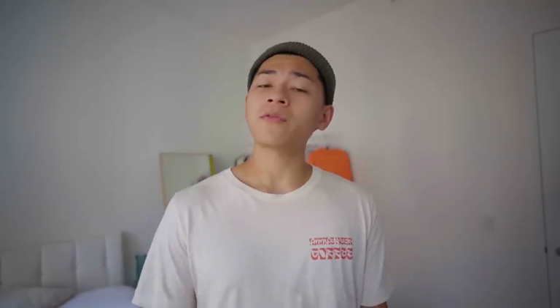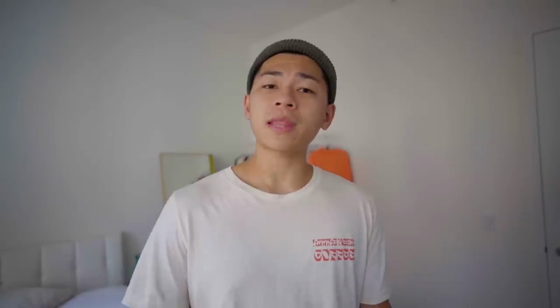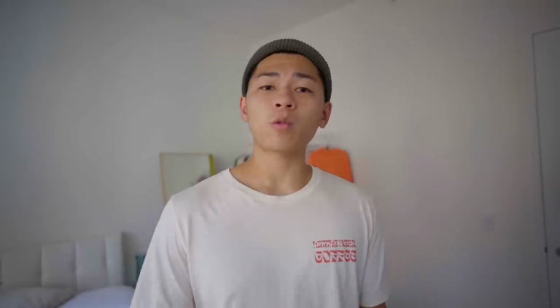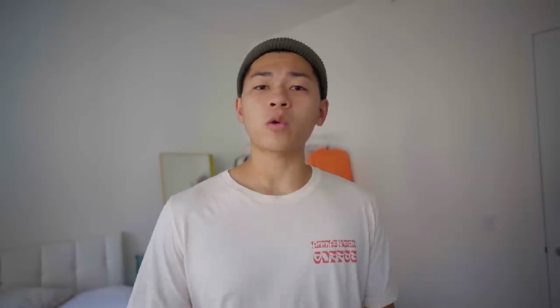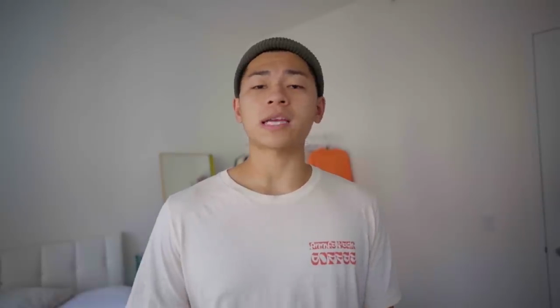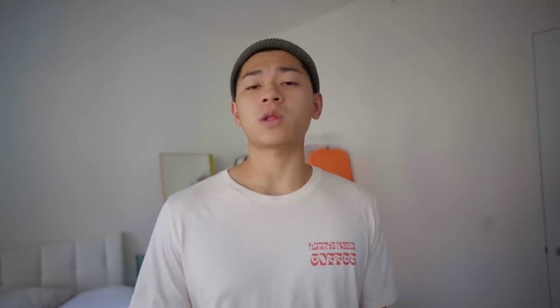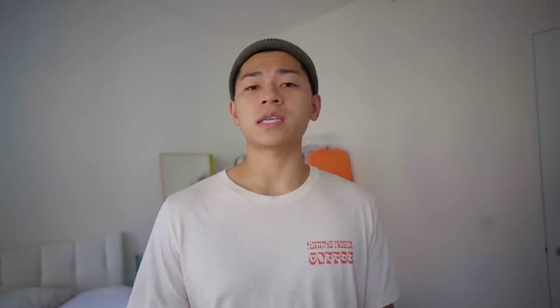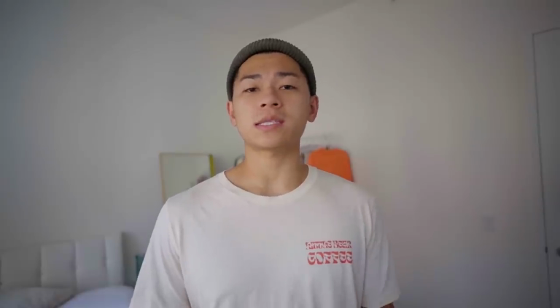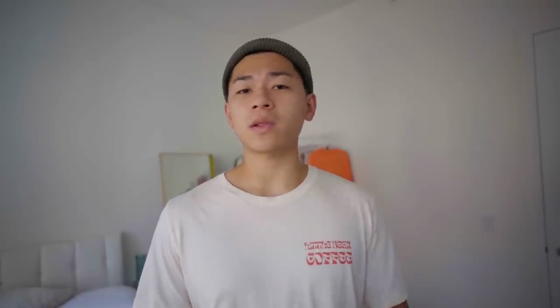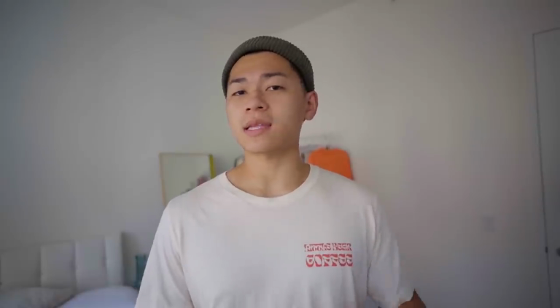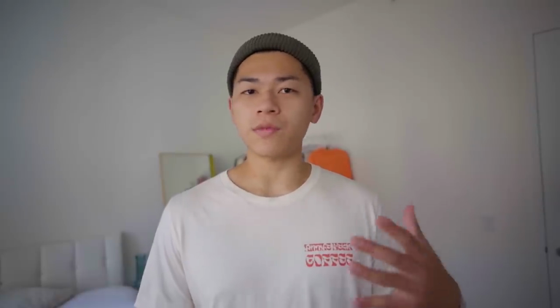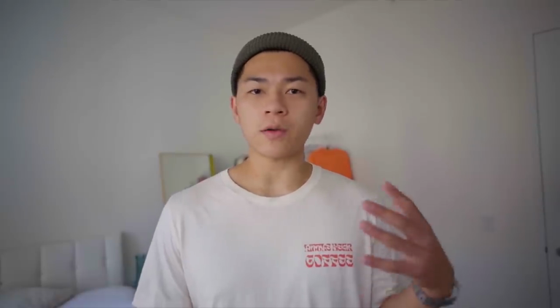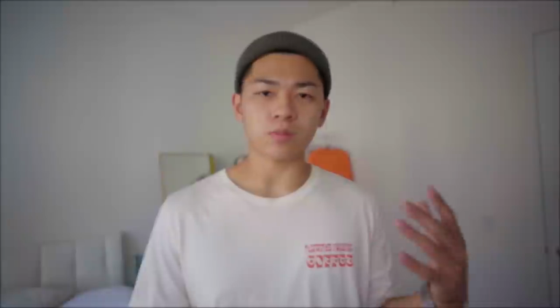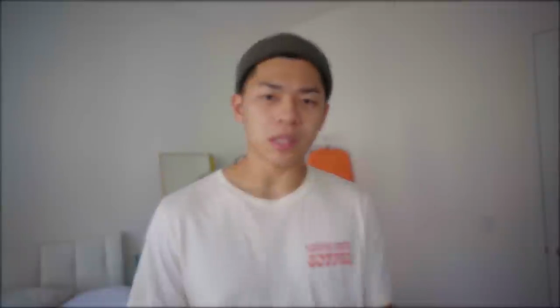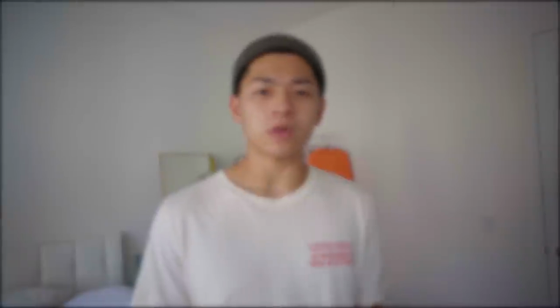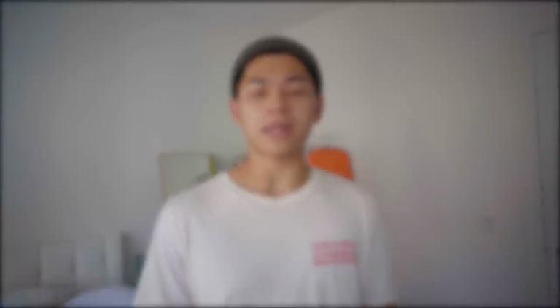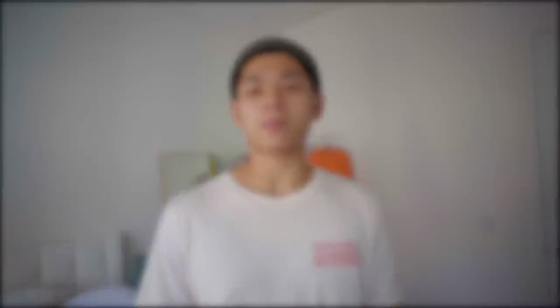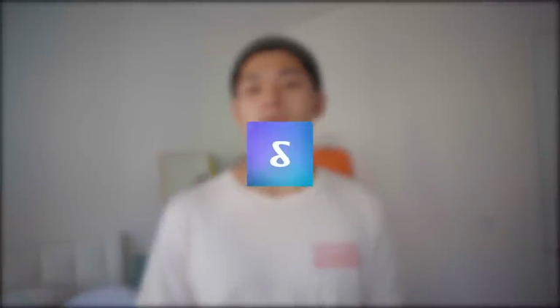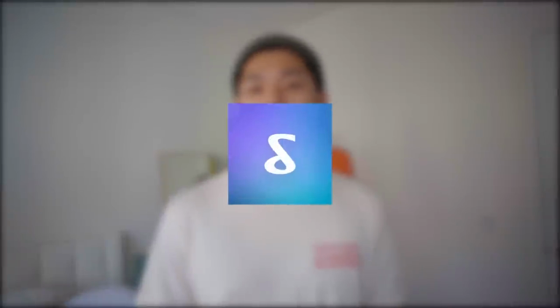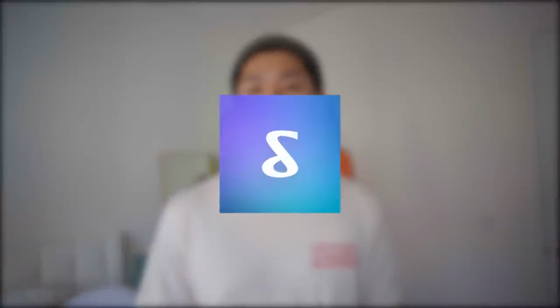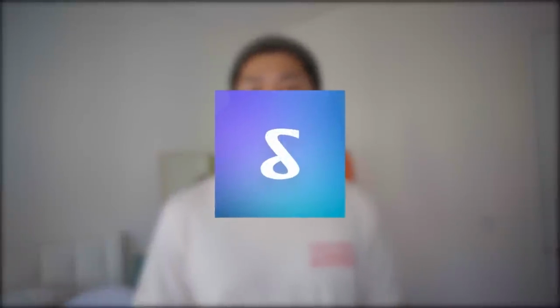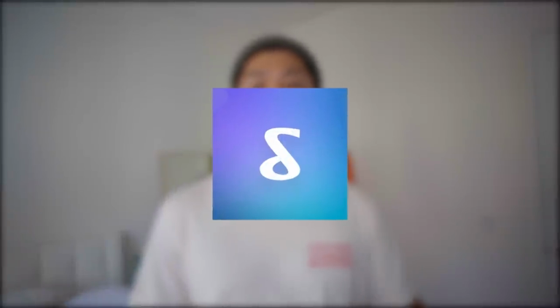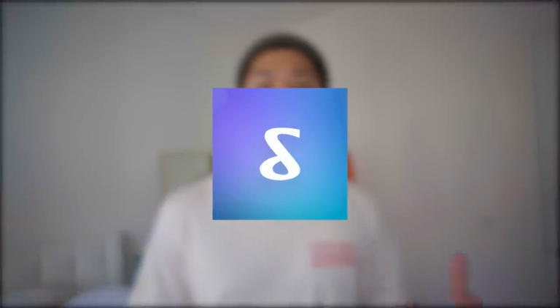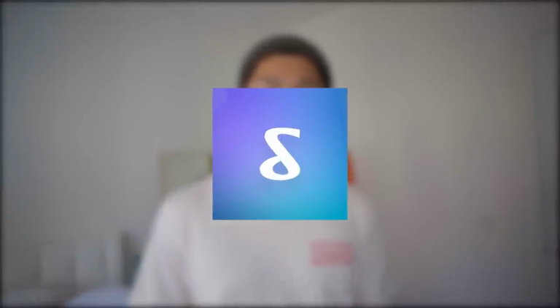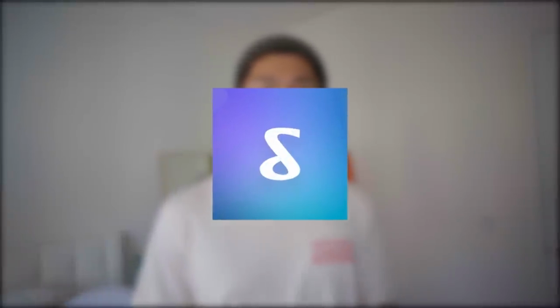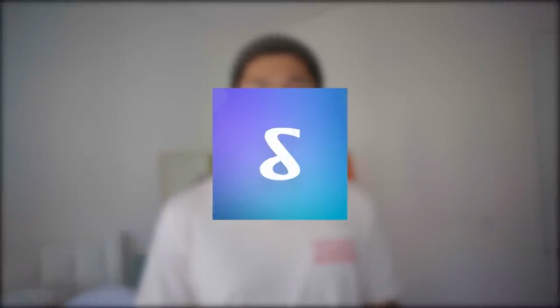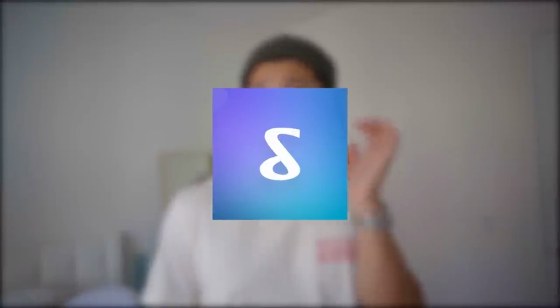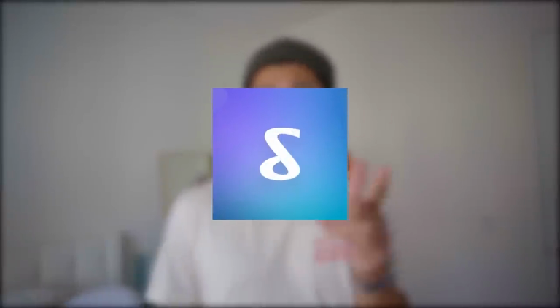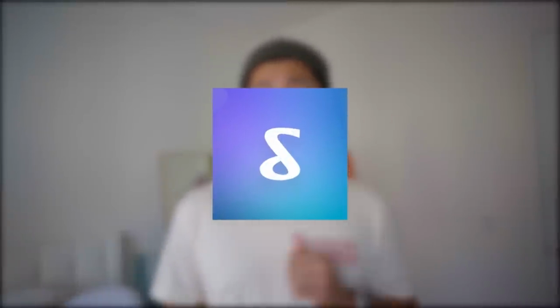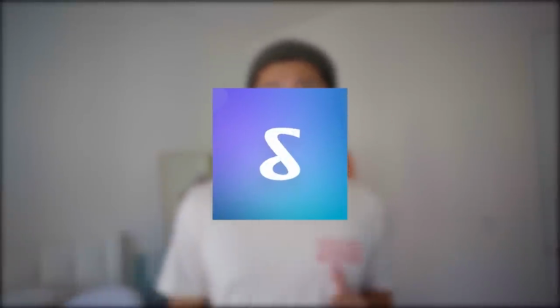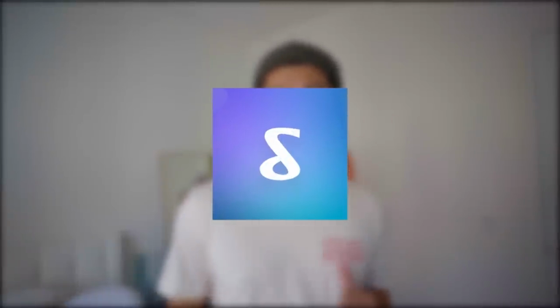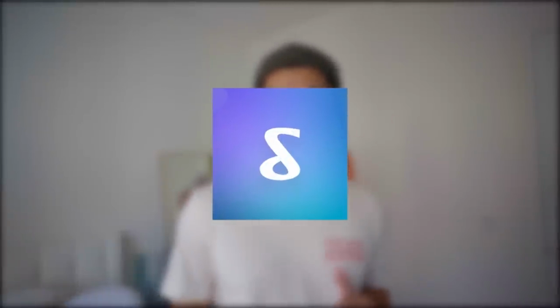Before we get into it, this video is brought to you by the sponsor of today's video, ShopTagger. Let's cut to the ad.